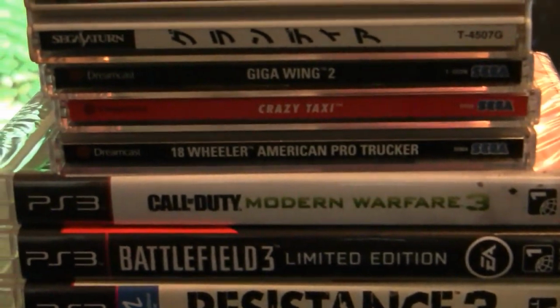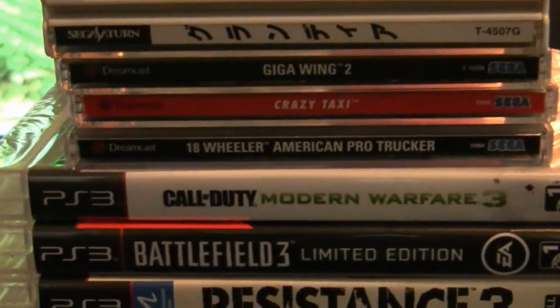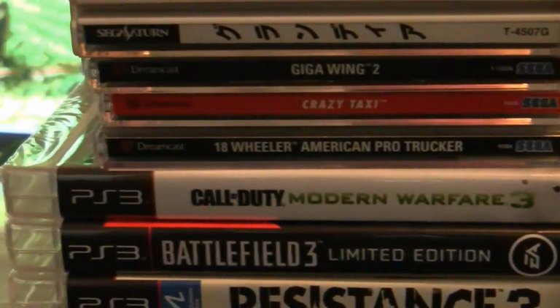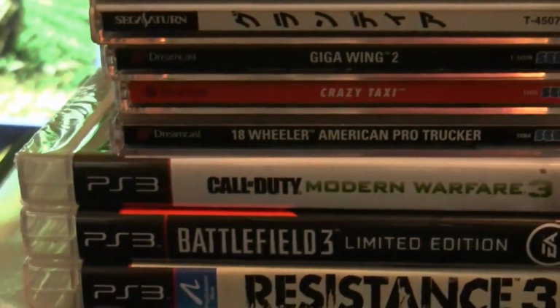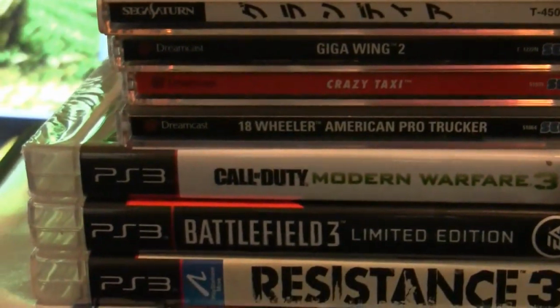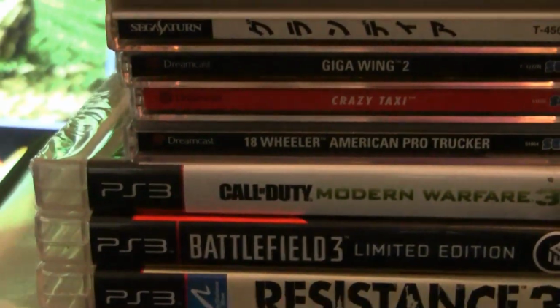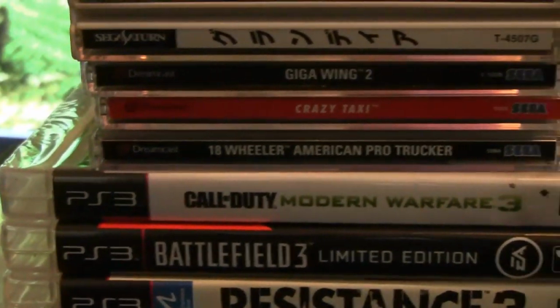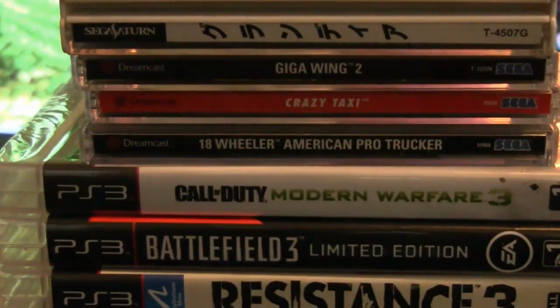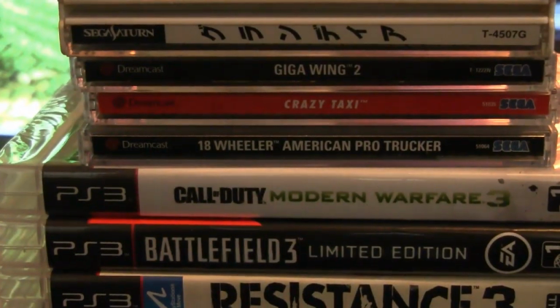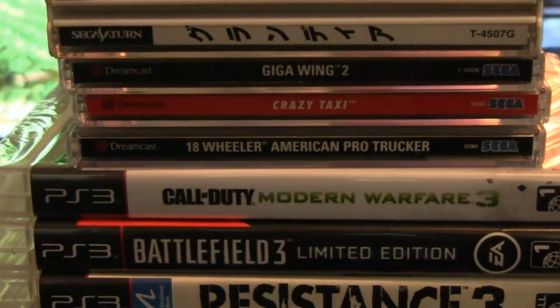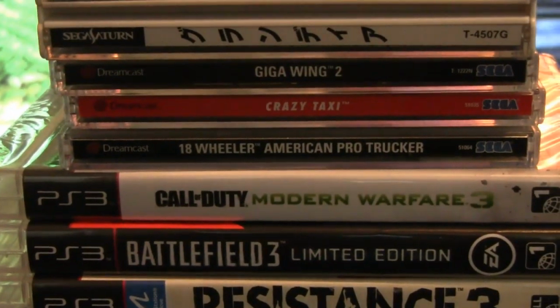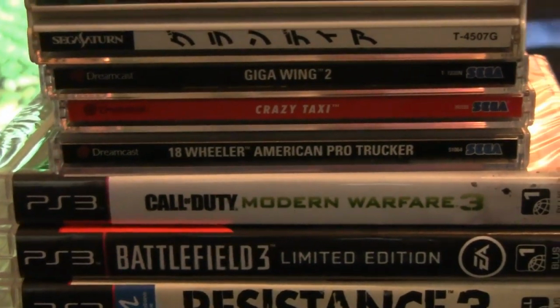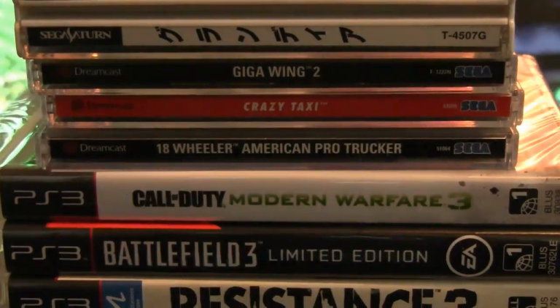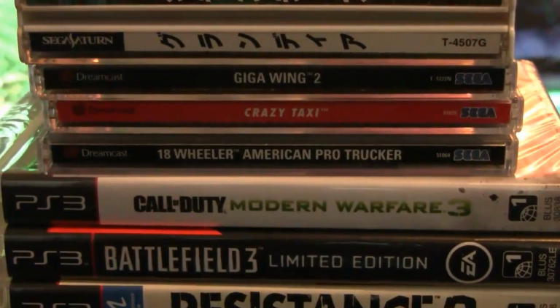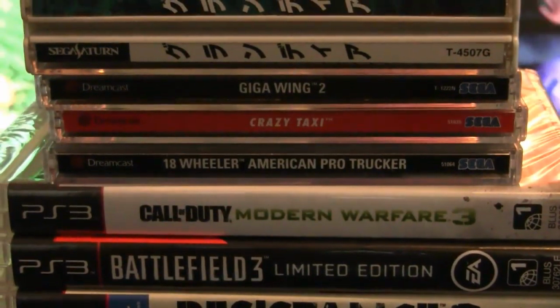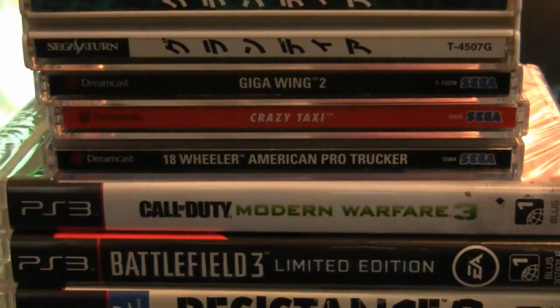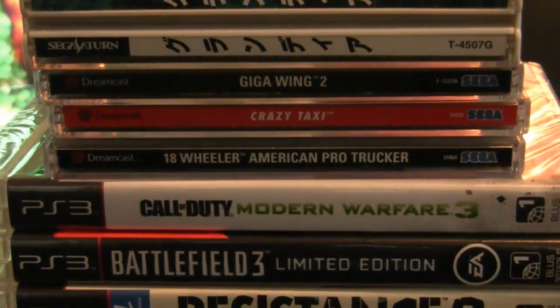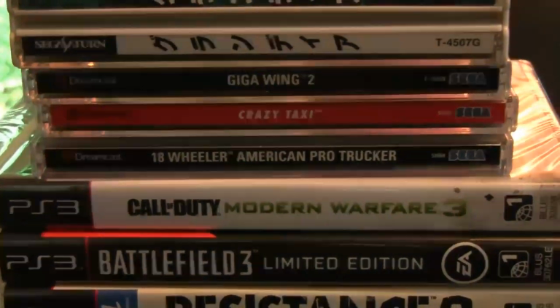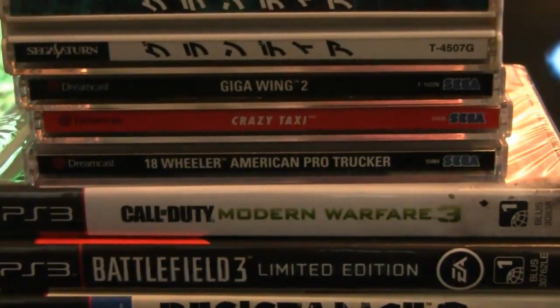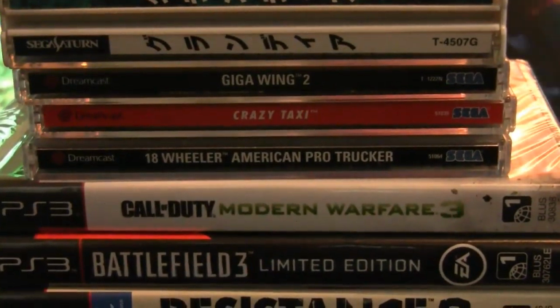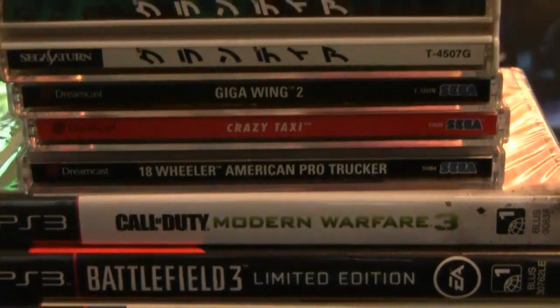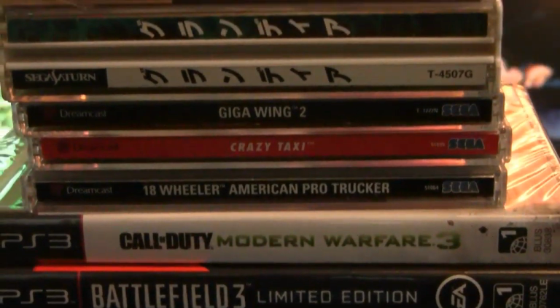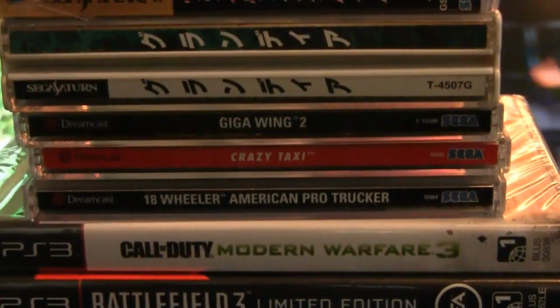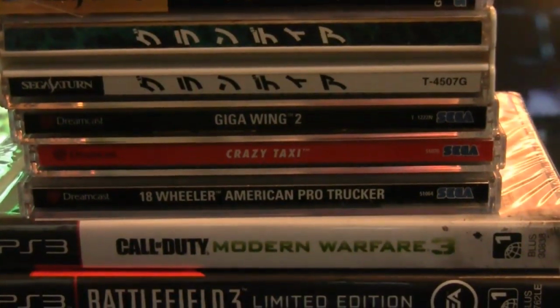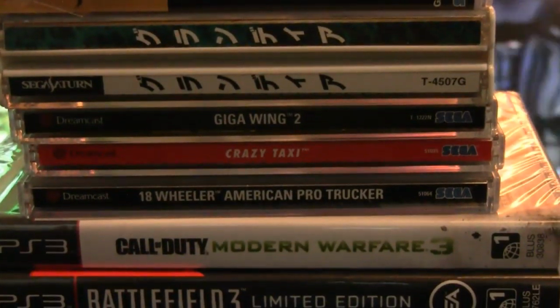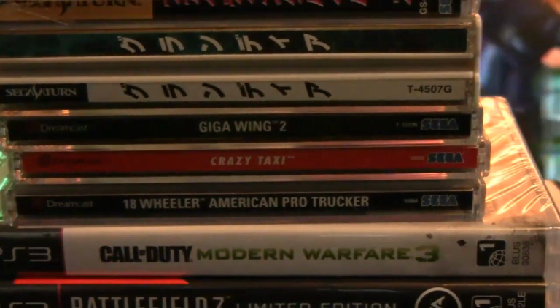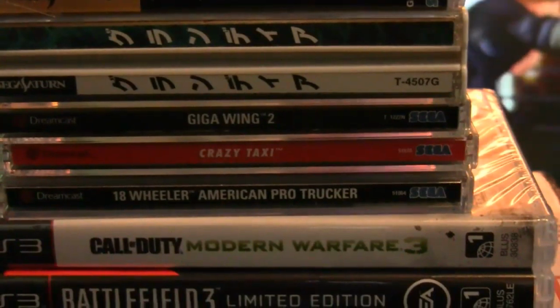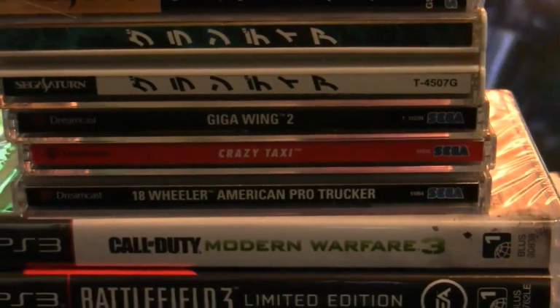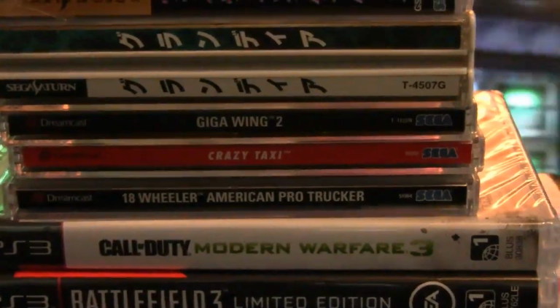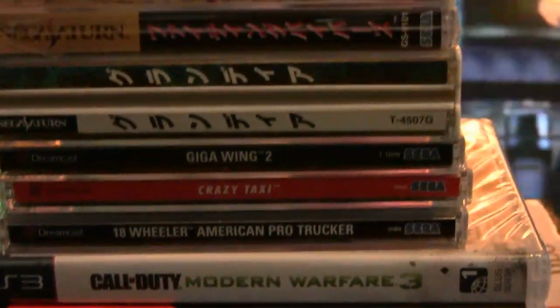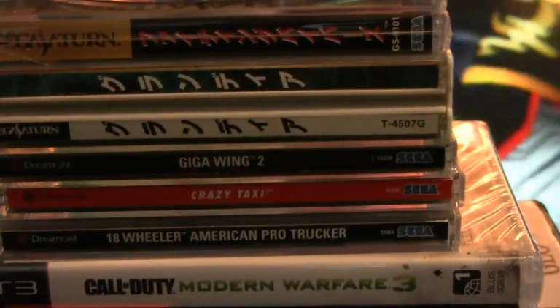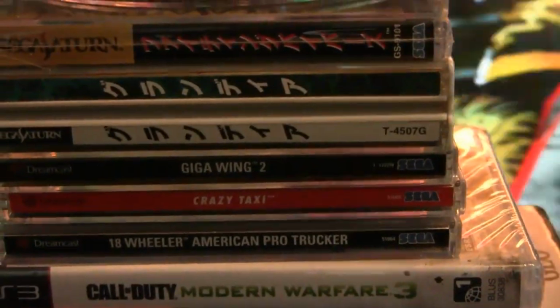Besides that, I got 18 Wheeler for the Dreamcast, Crazy Taxi, and Giga Wing 2 — those are all Dreamcast.